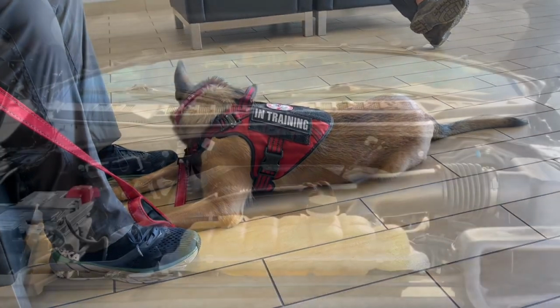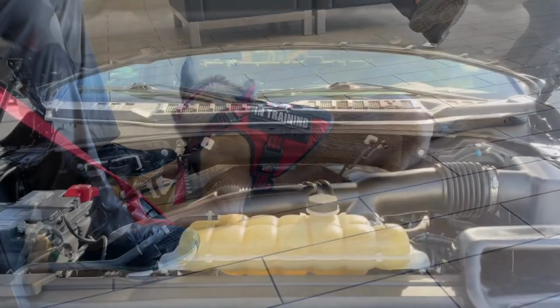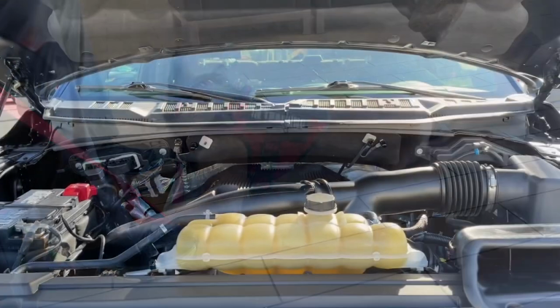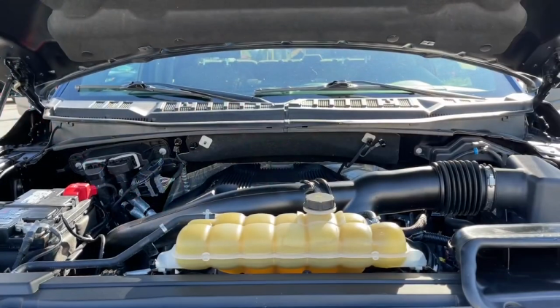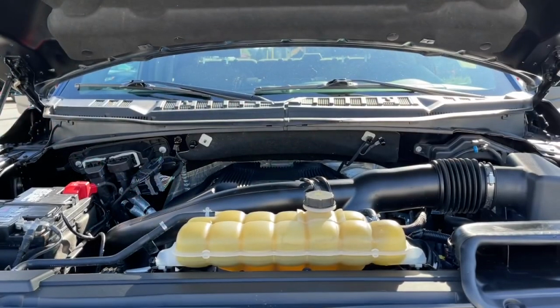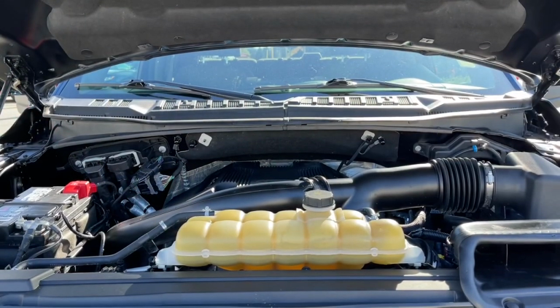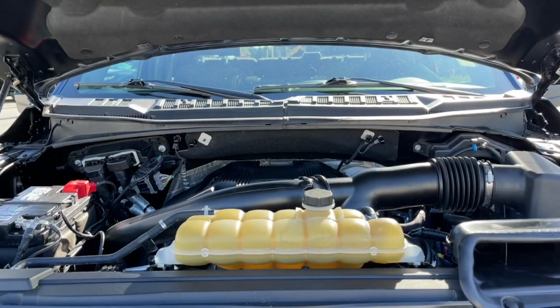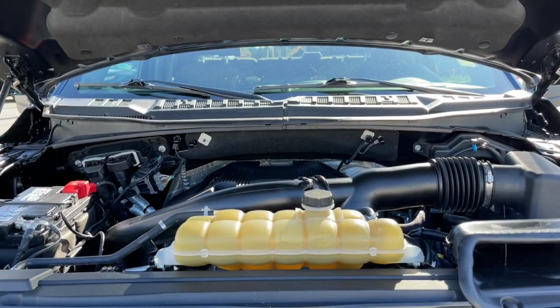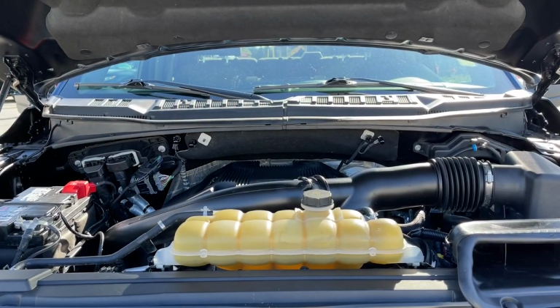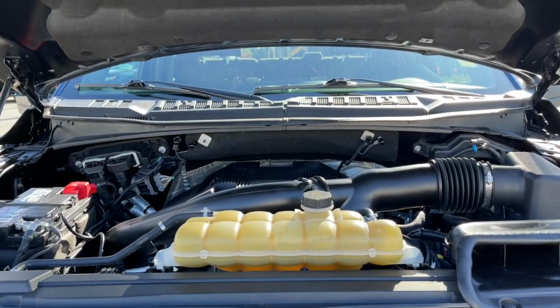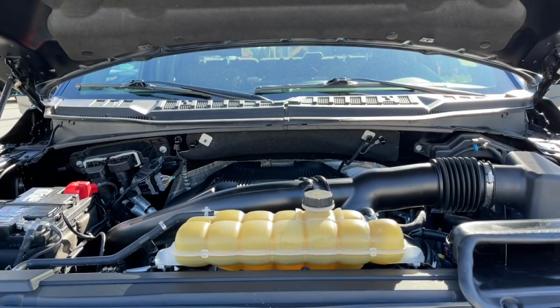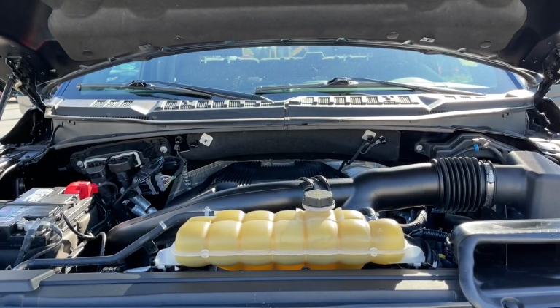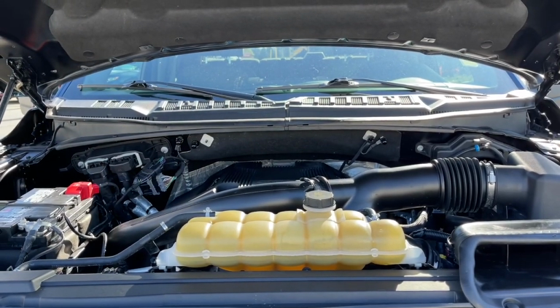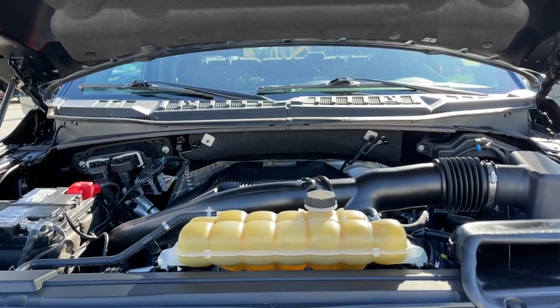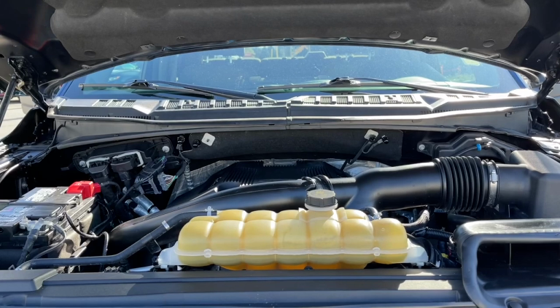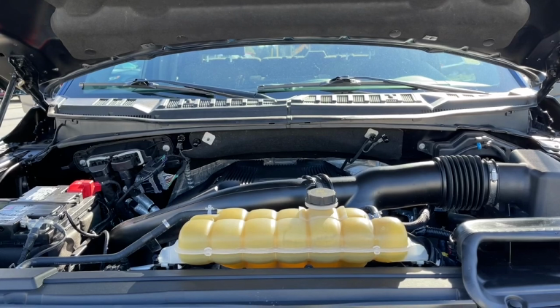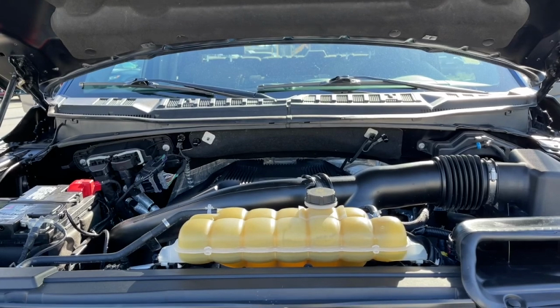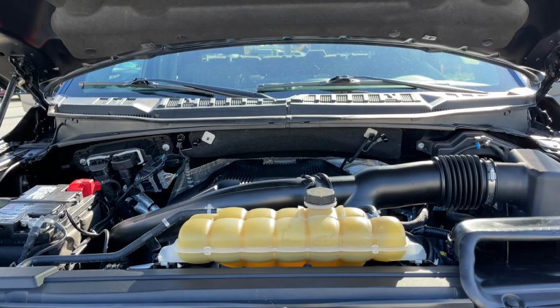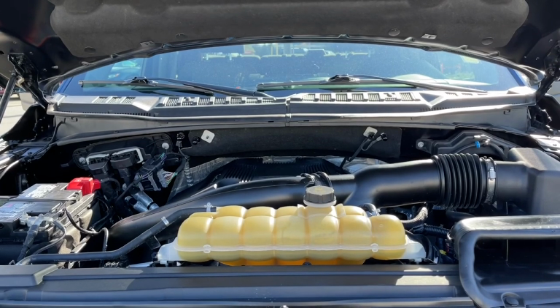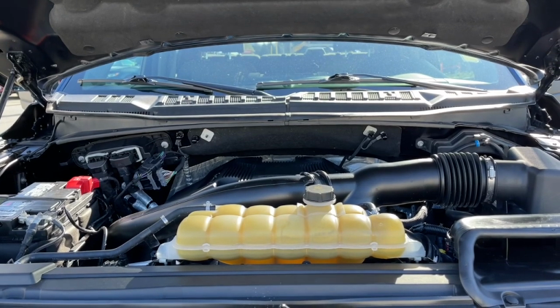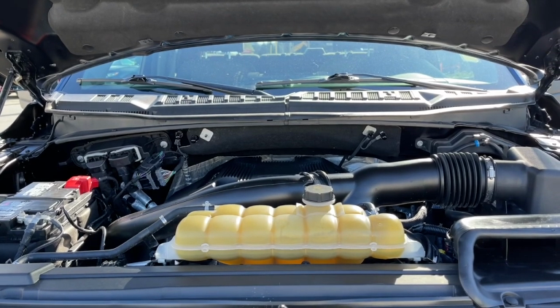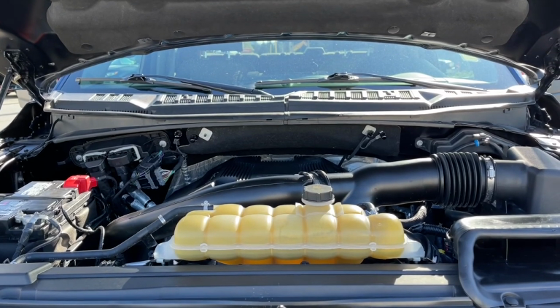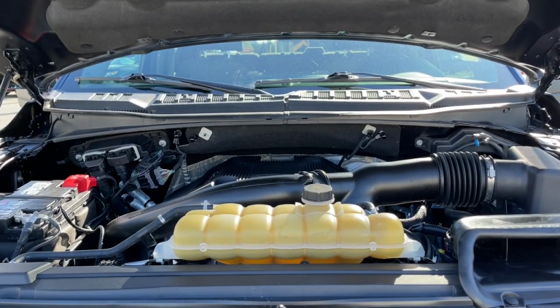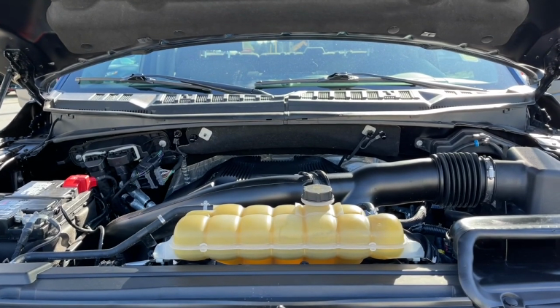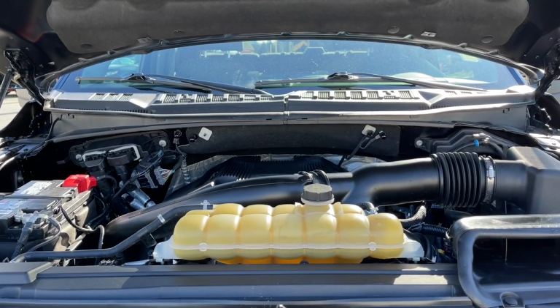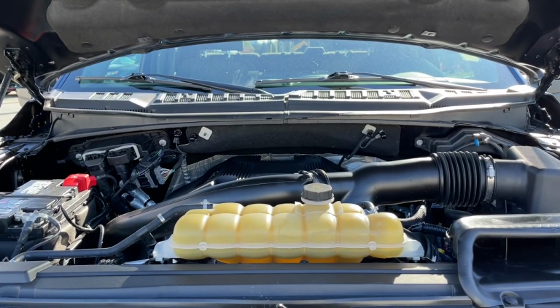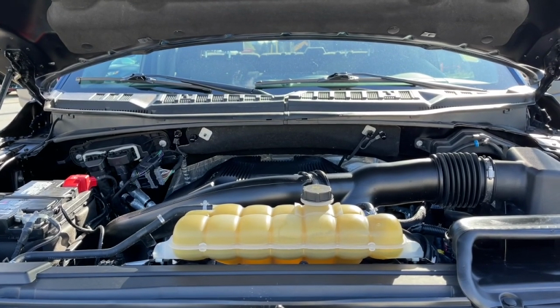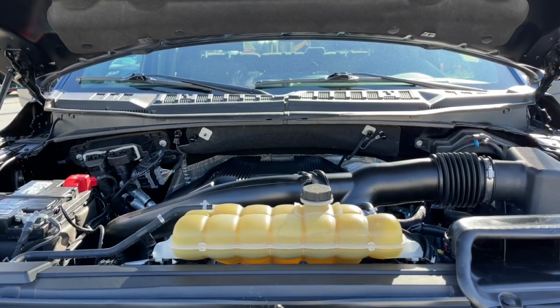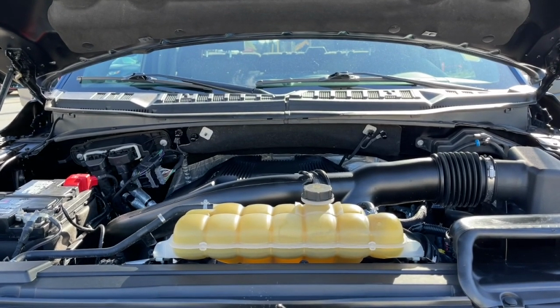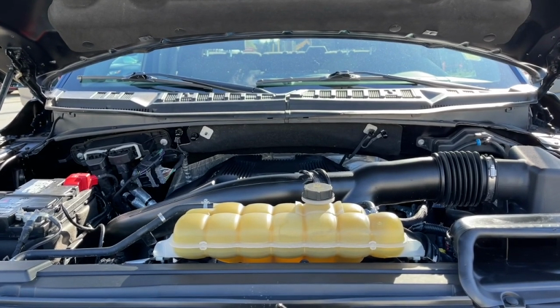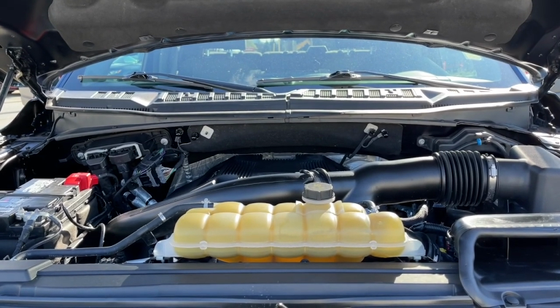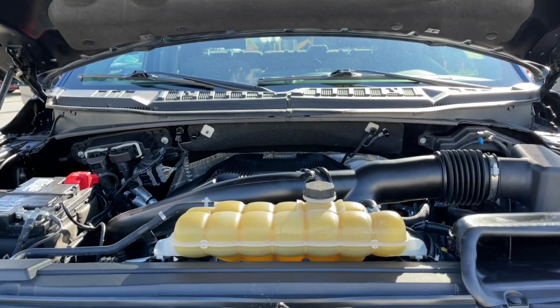This is a 3.5 liter EcoBoost engine — it's a V6, paired with an automatic transmission, and it's a 4x4.